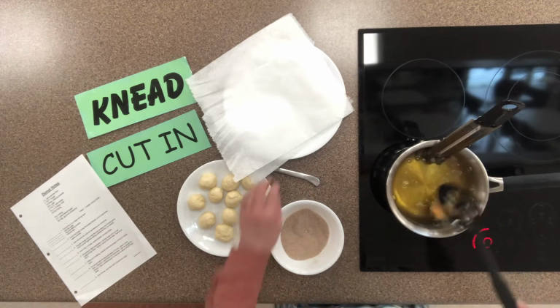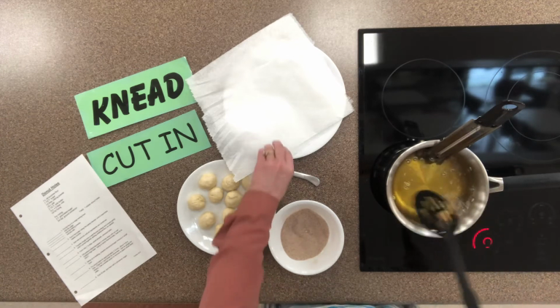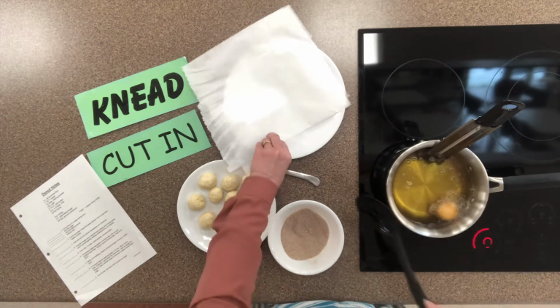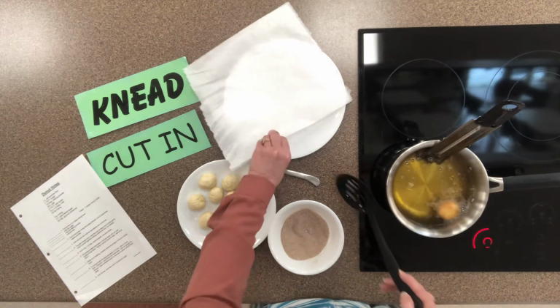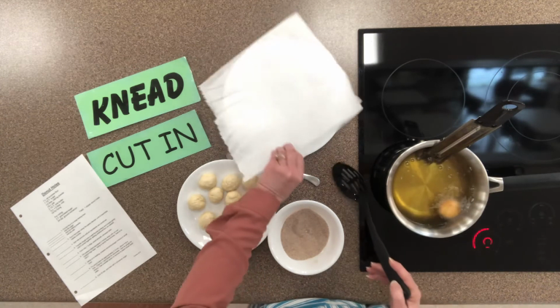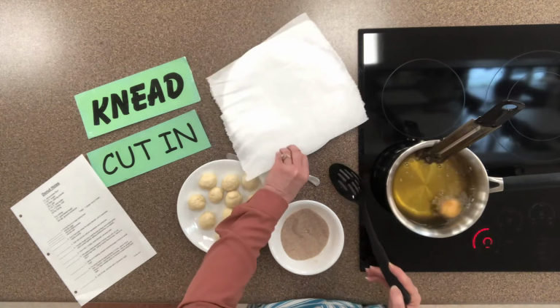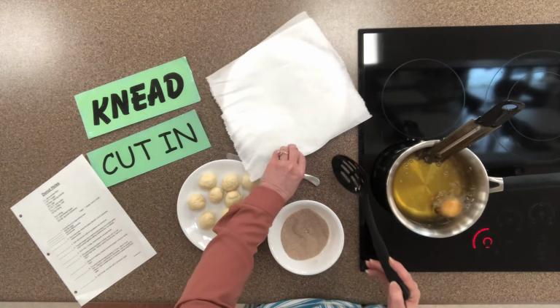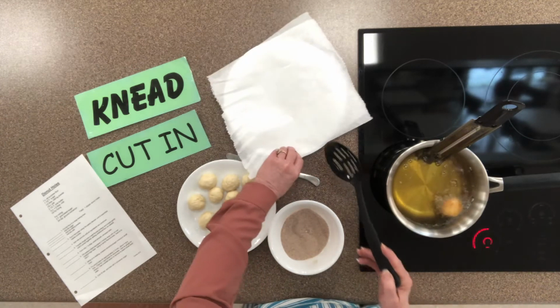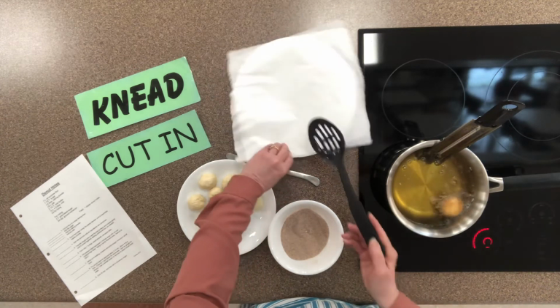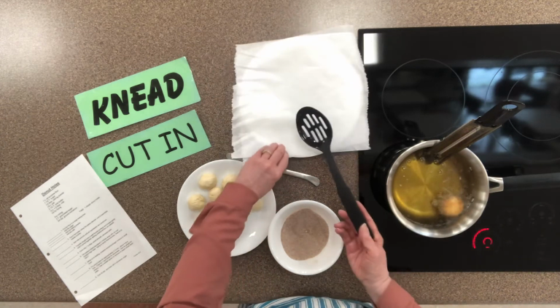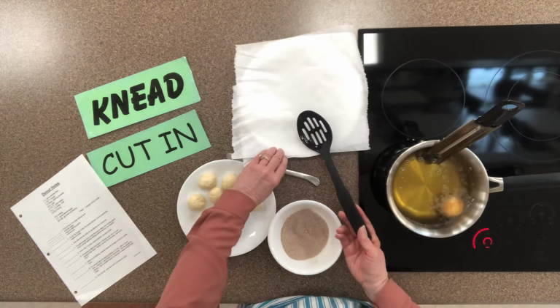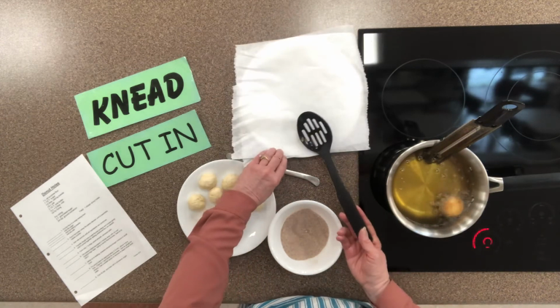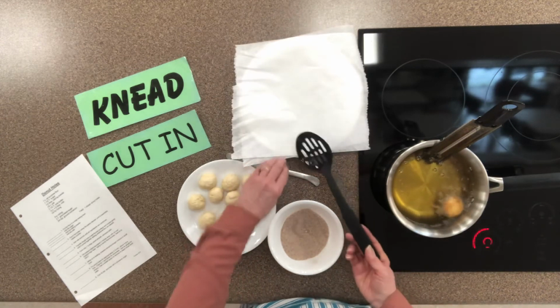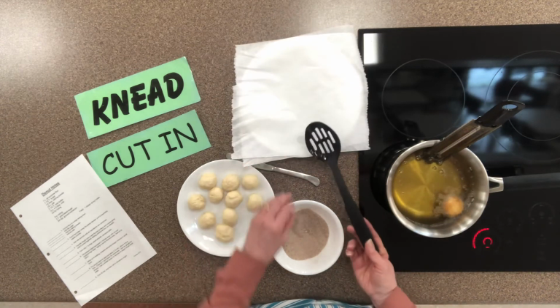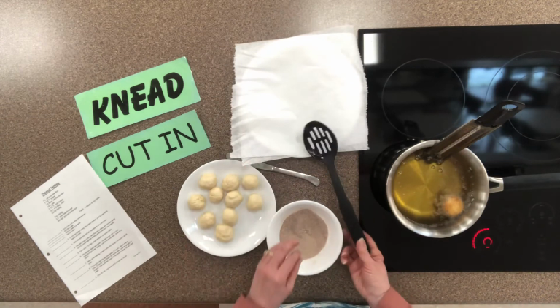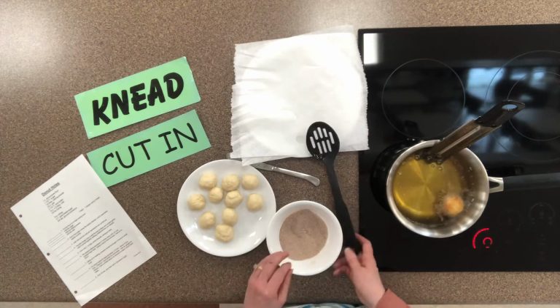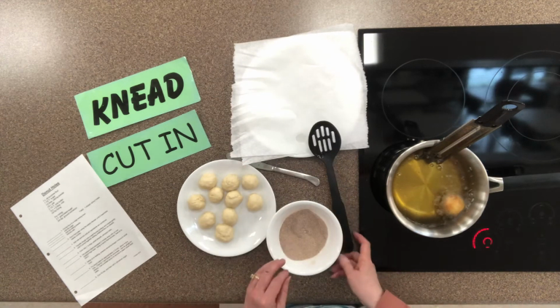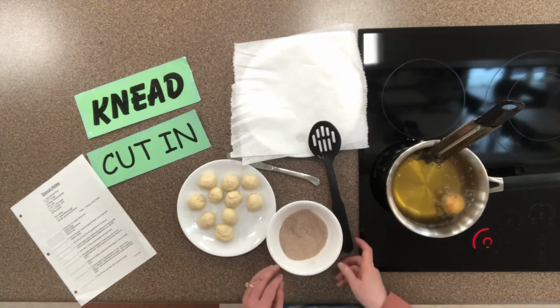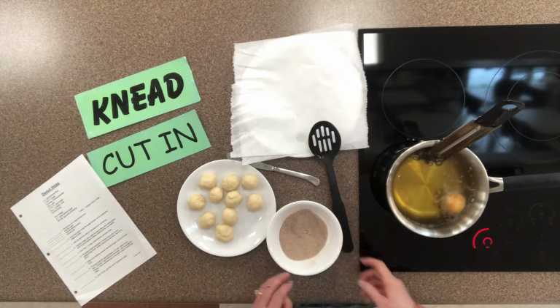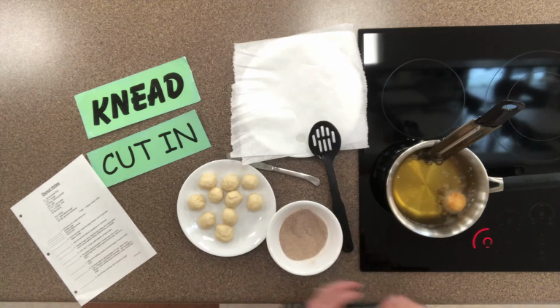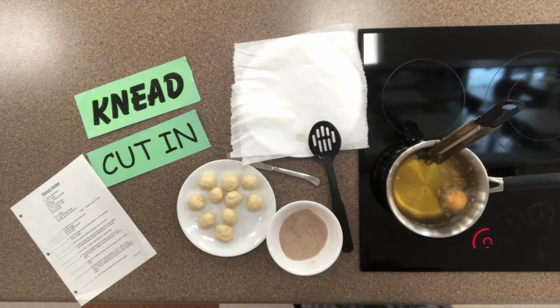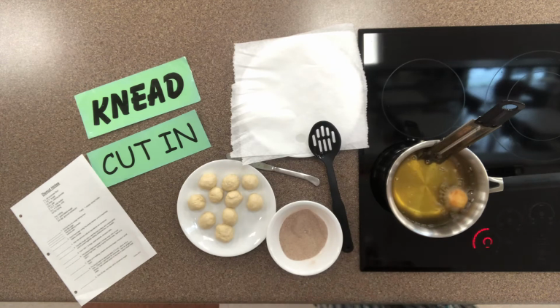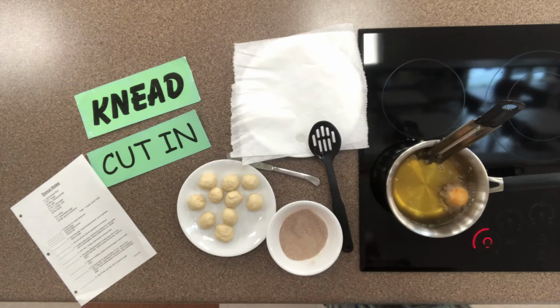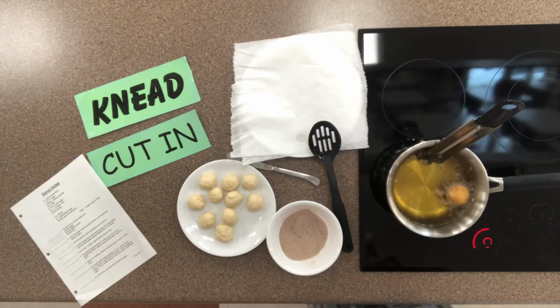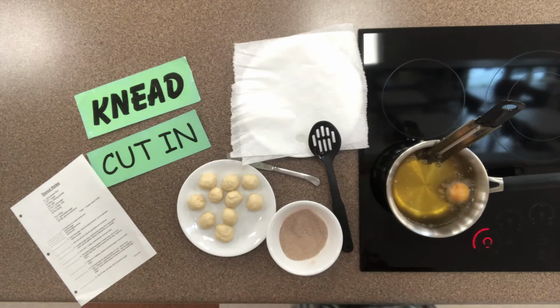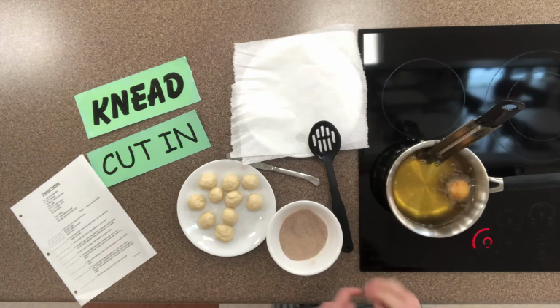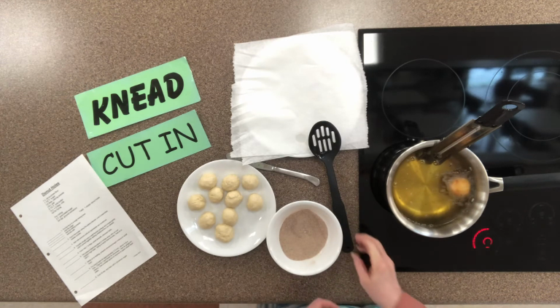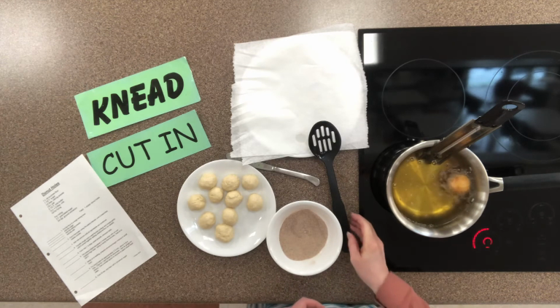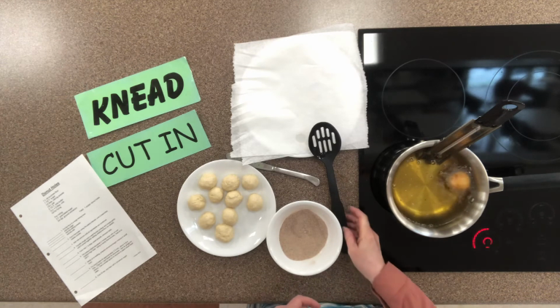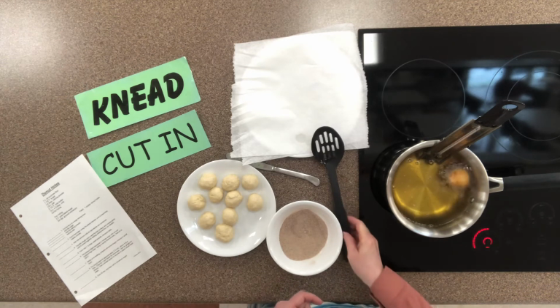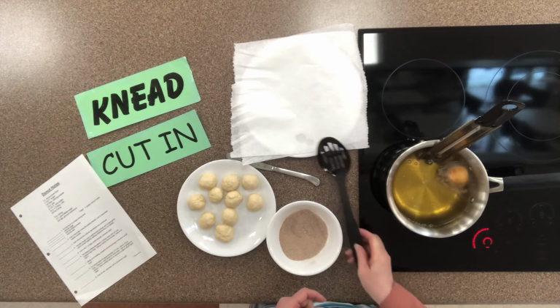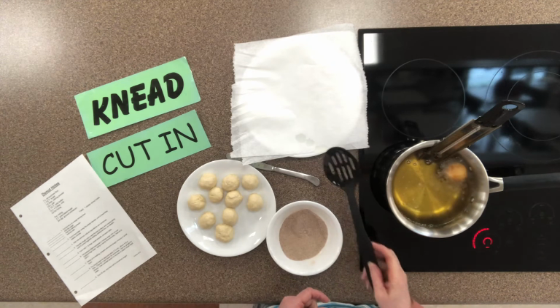I forgot to put my paper toweling out for my doughnut hole to sit on after it comes out.